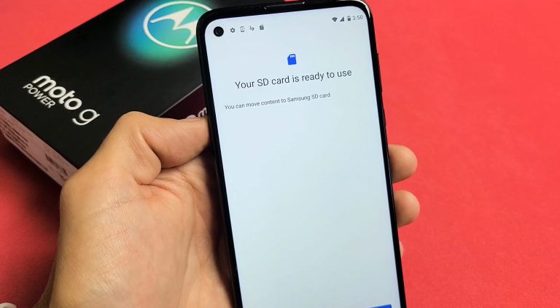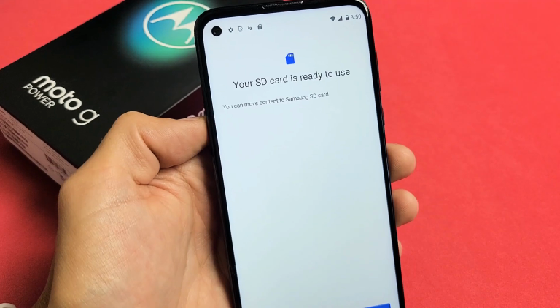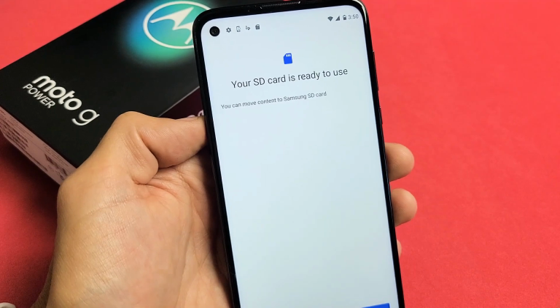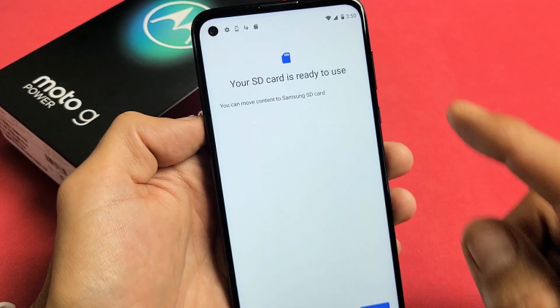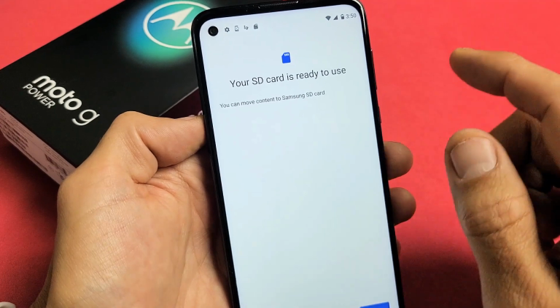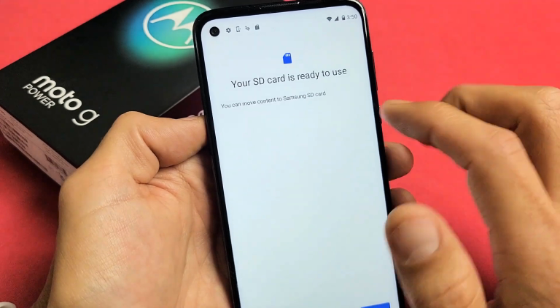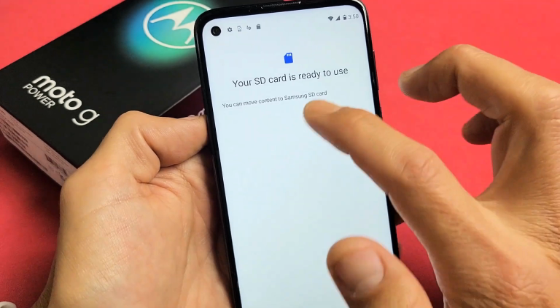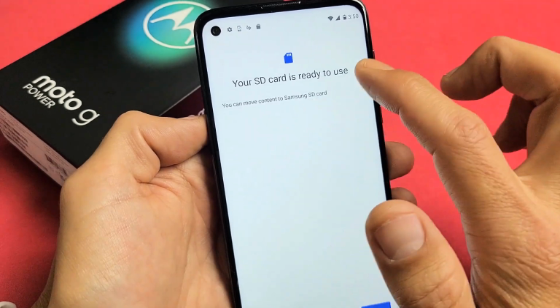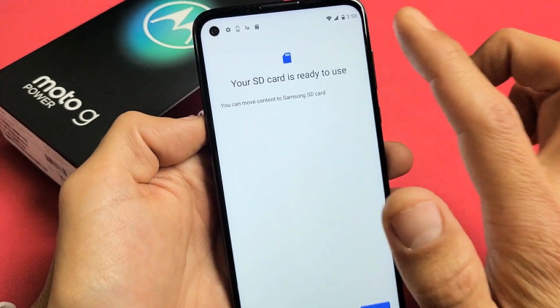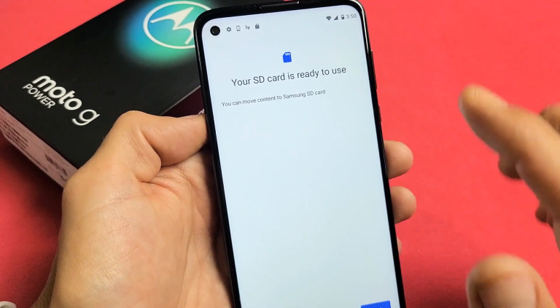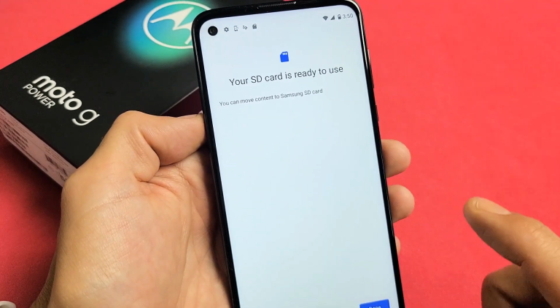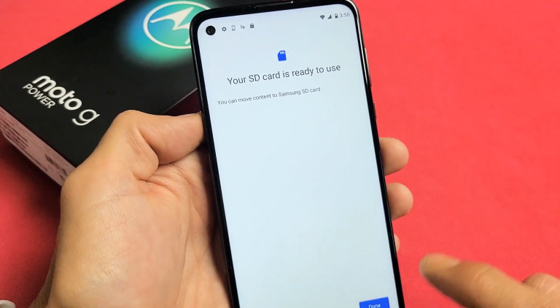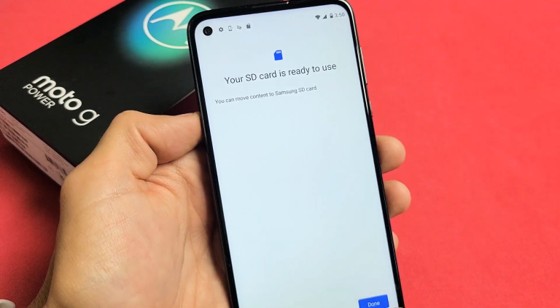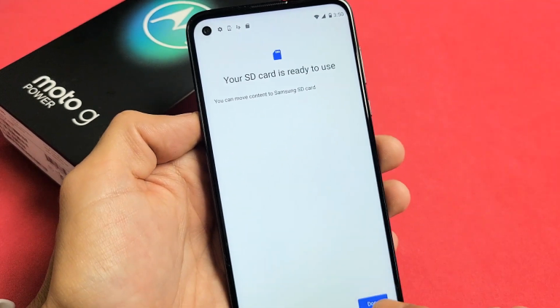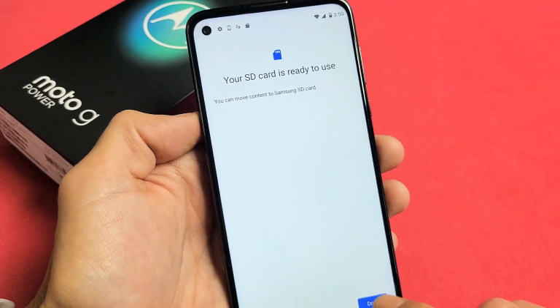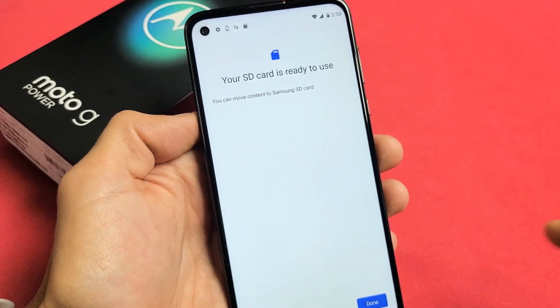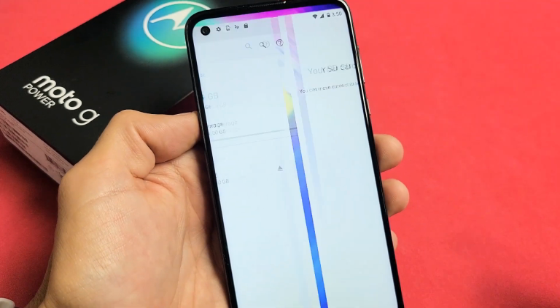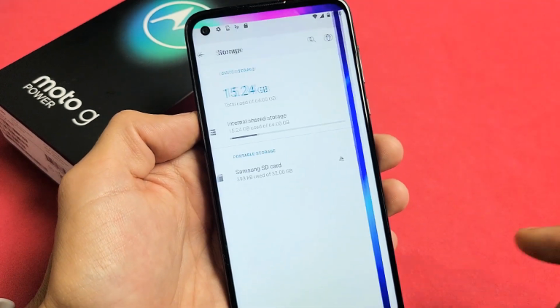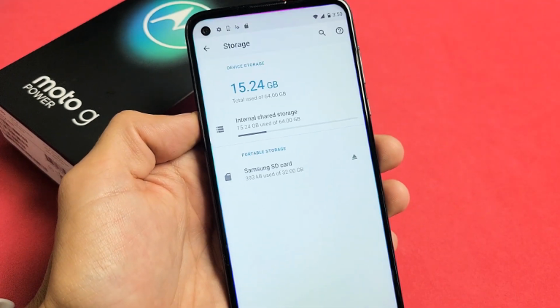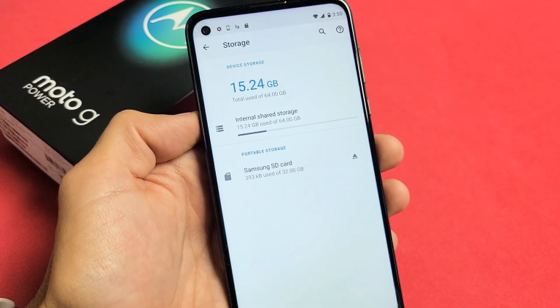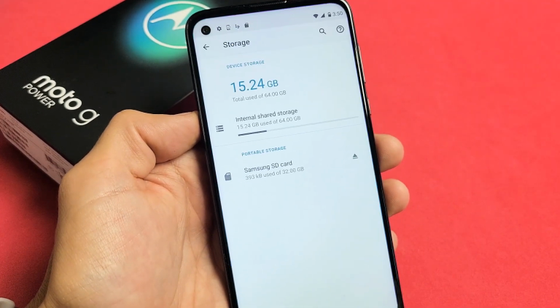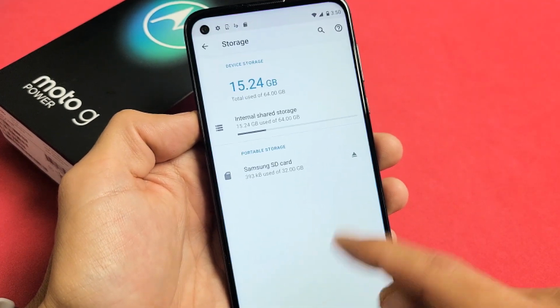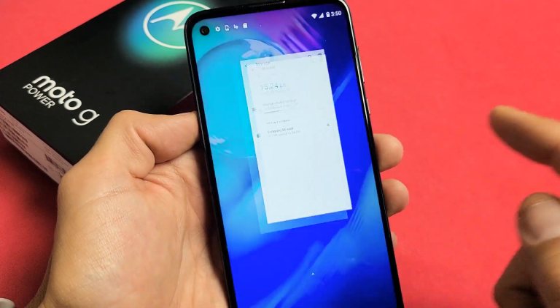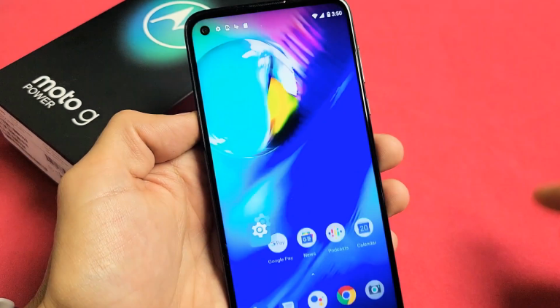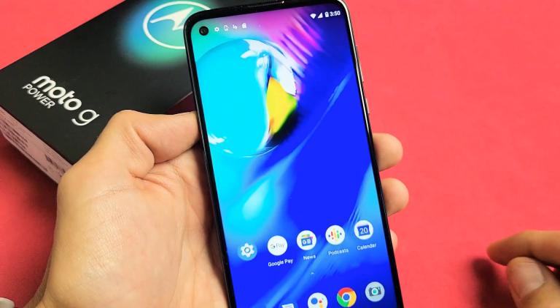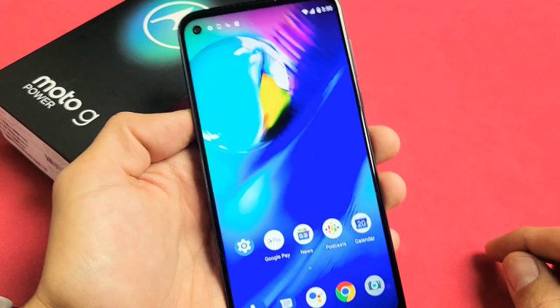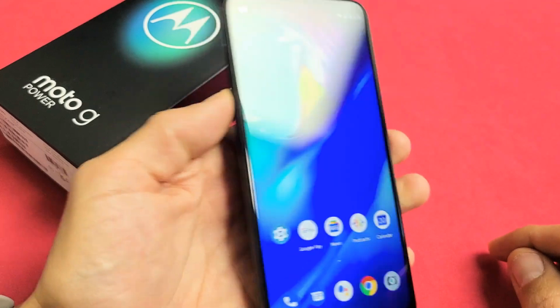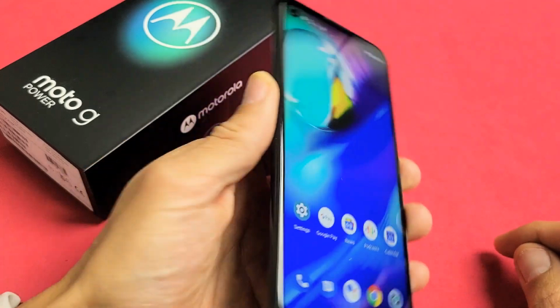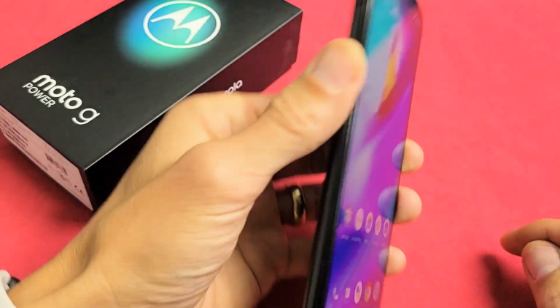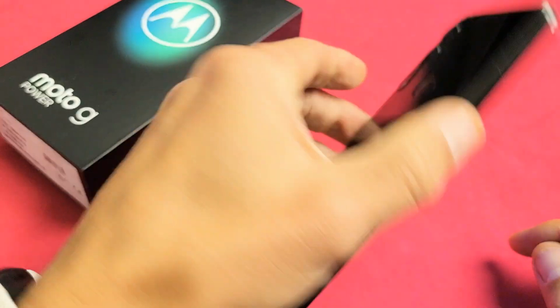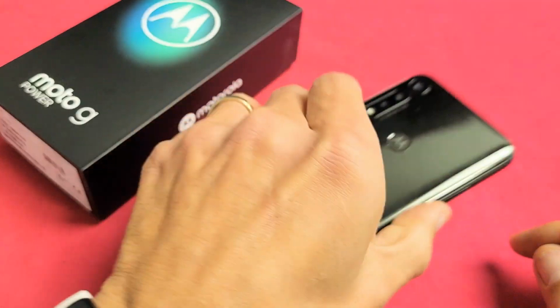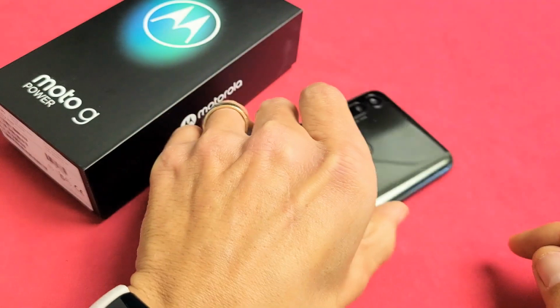And there we go. Your SD card is ready for use. We just formatted the SD card and you guys are ready to rock and roll.